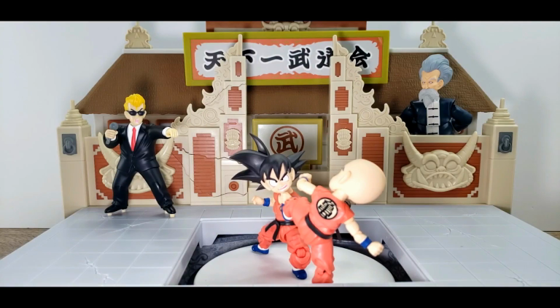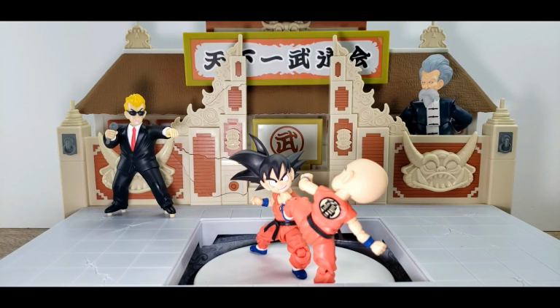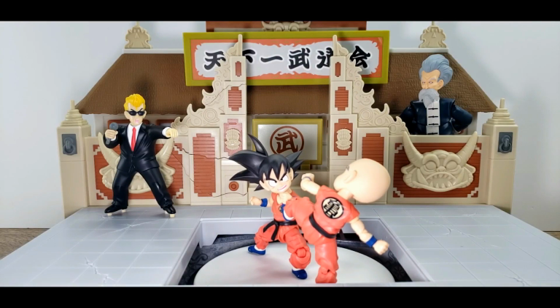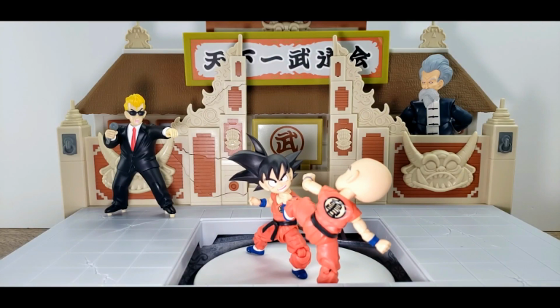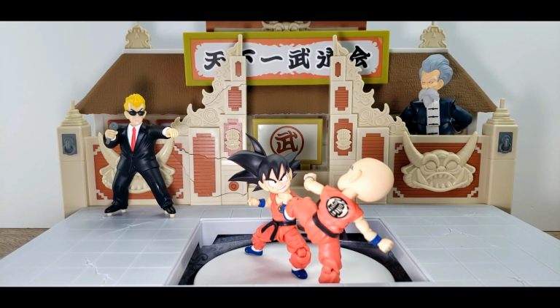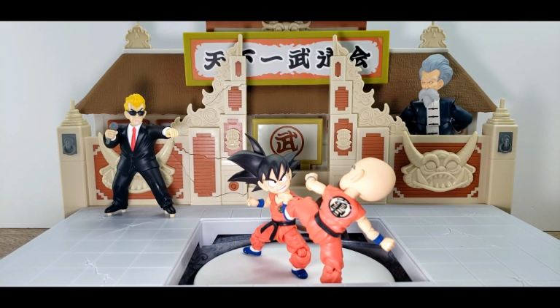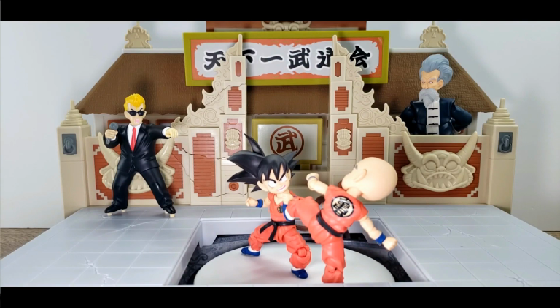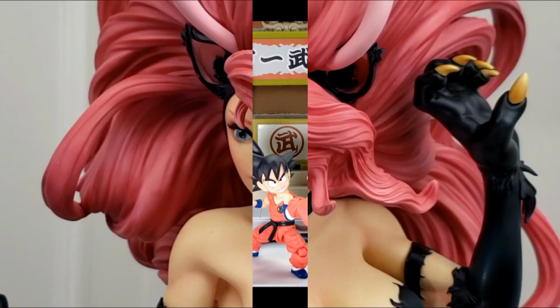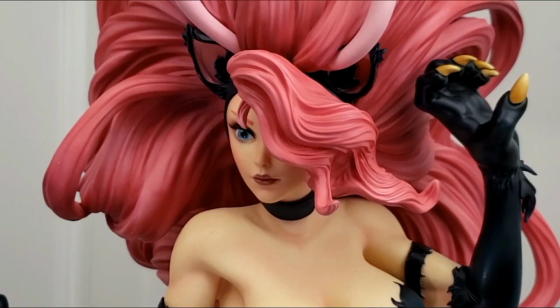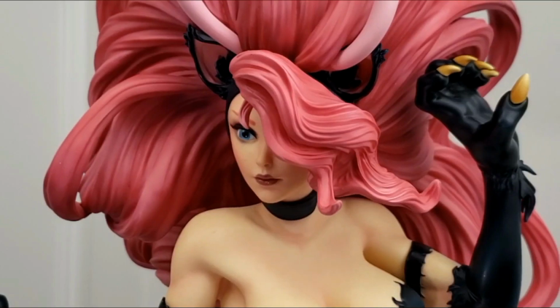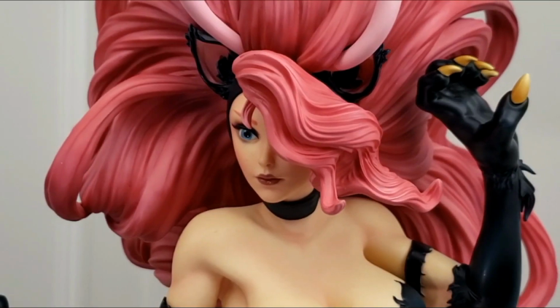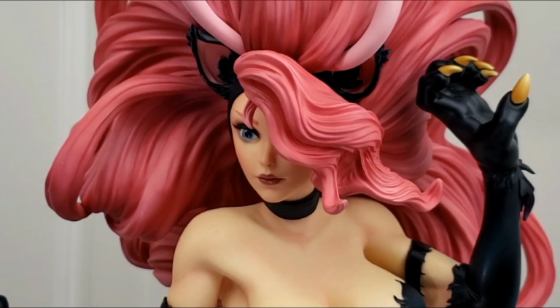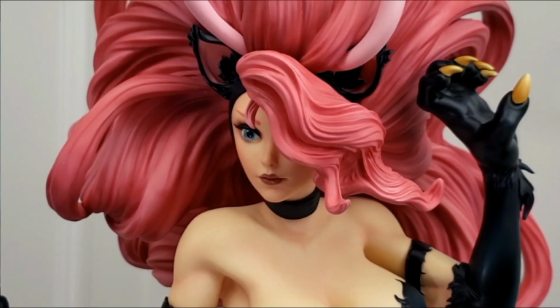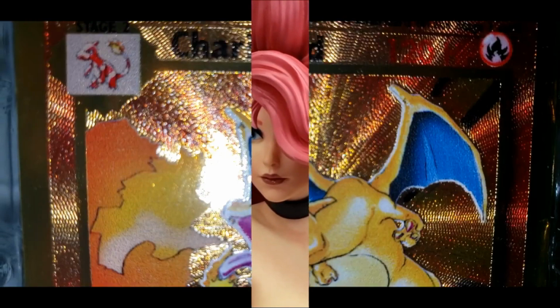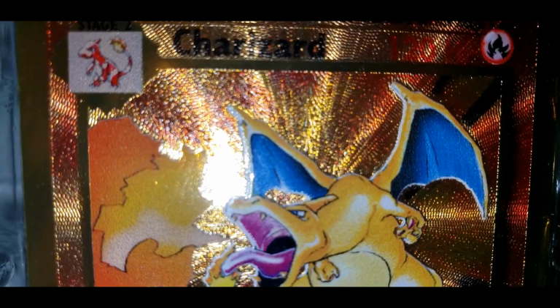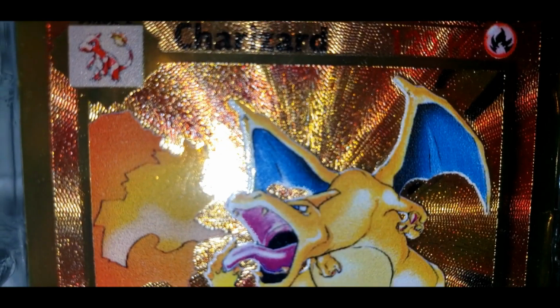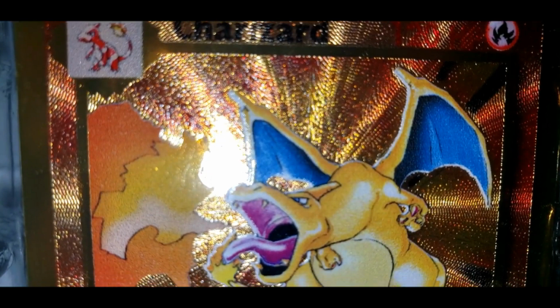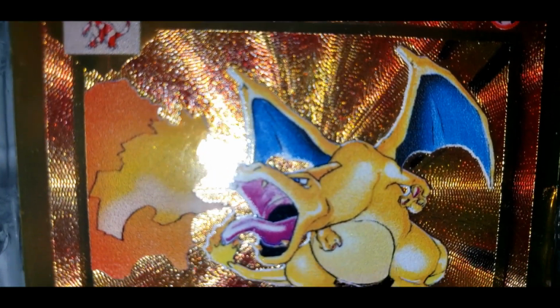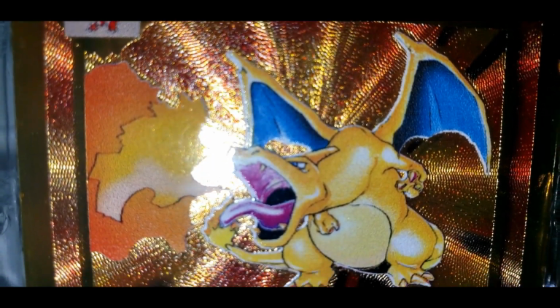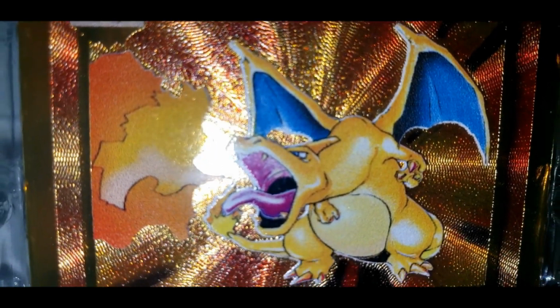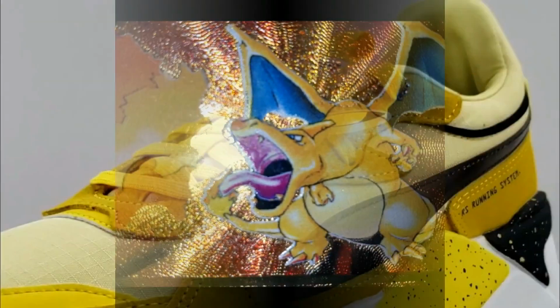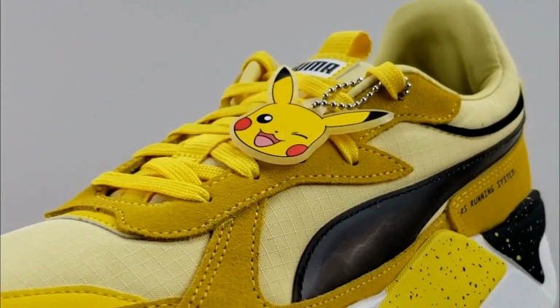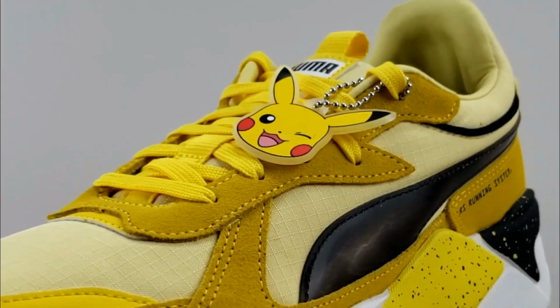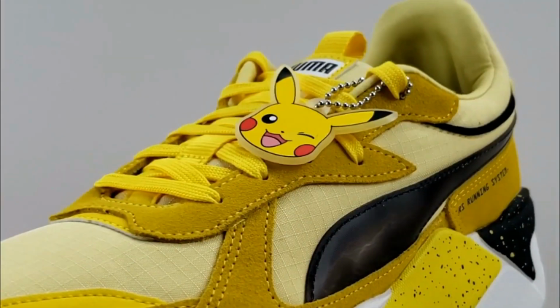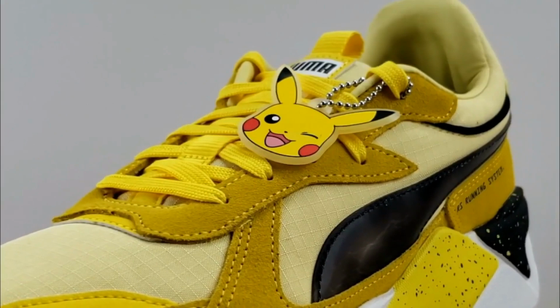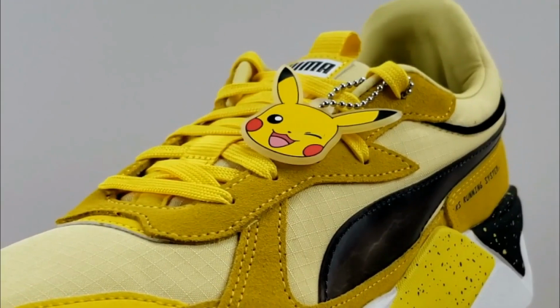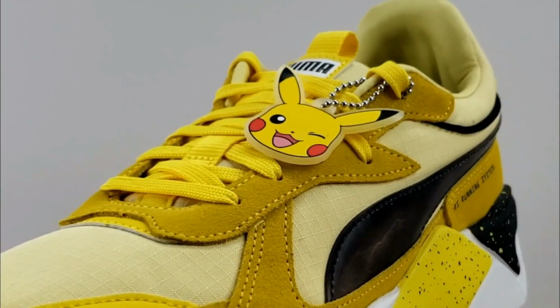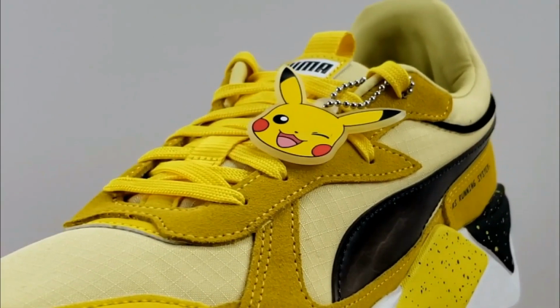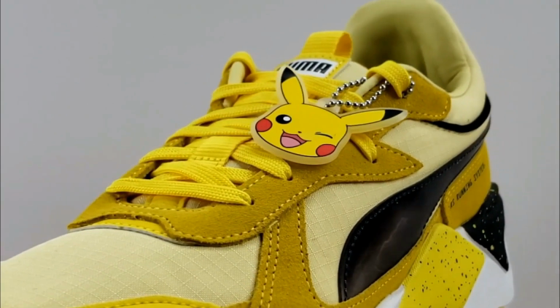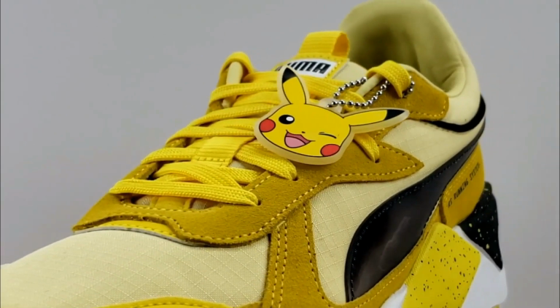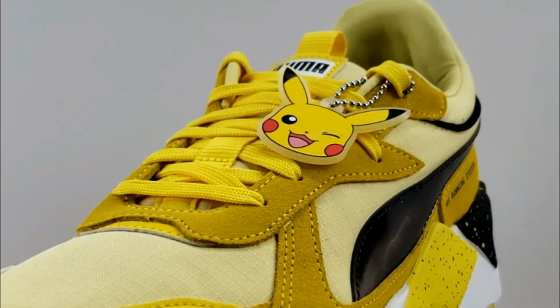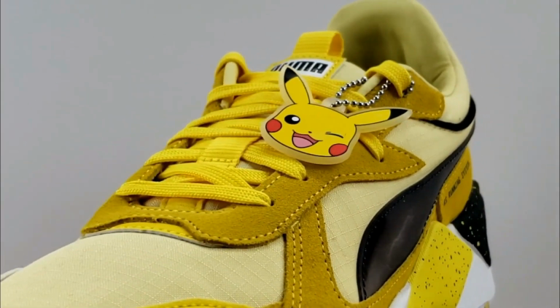Such as figures, statues, trading cards, and other limited special edition items.